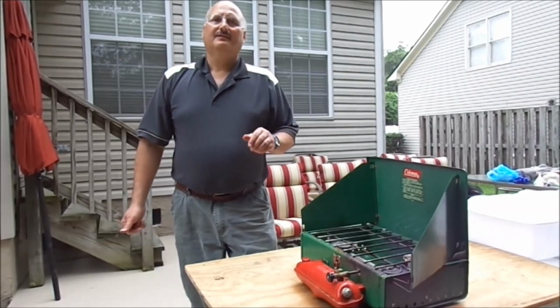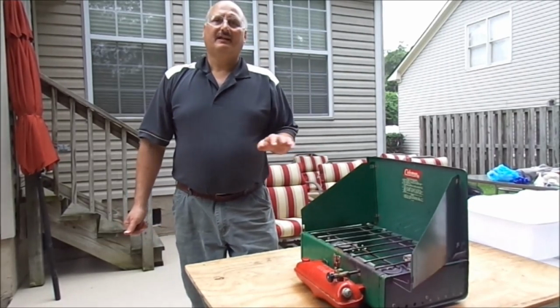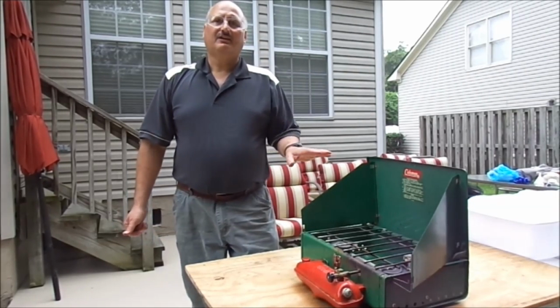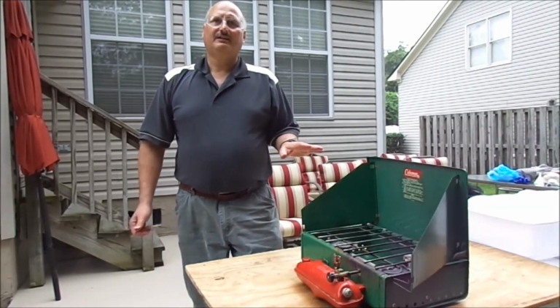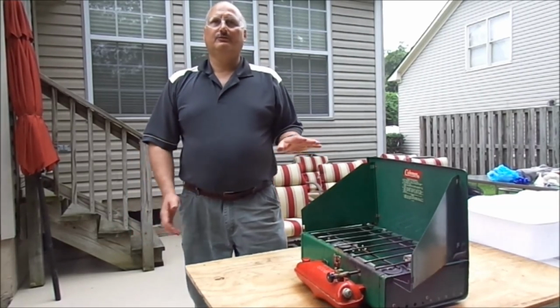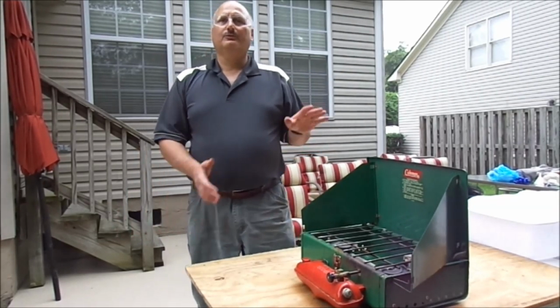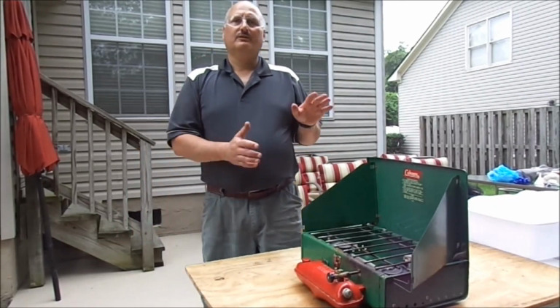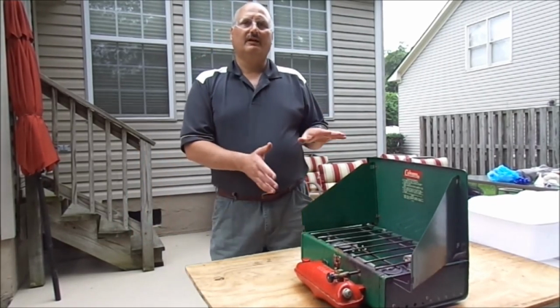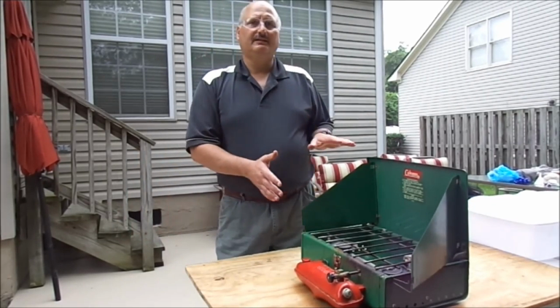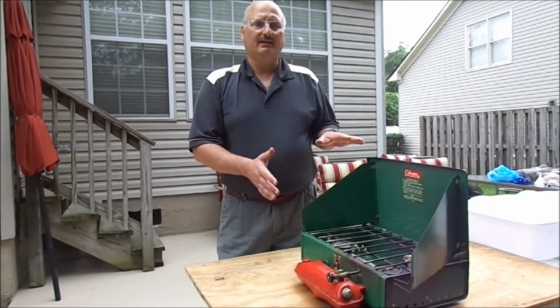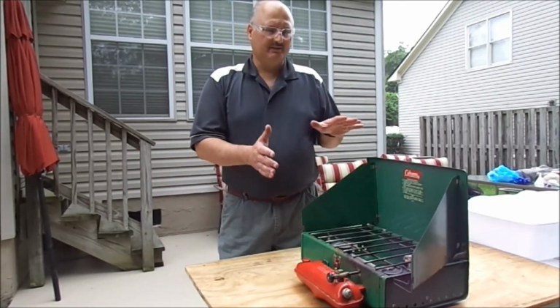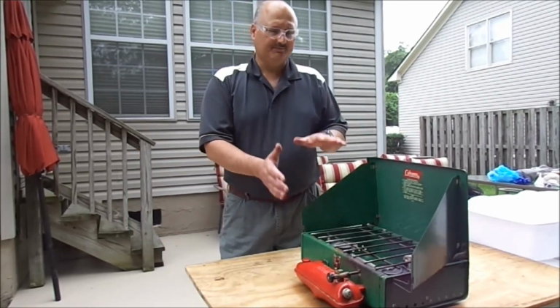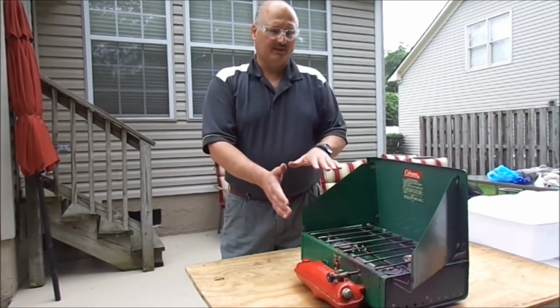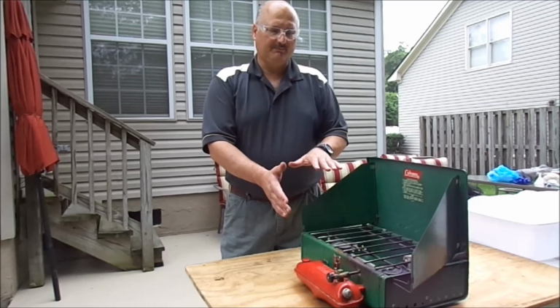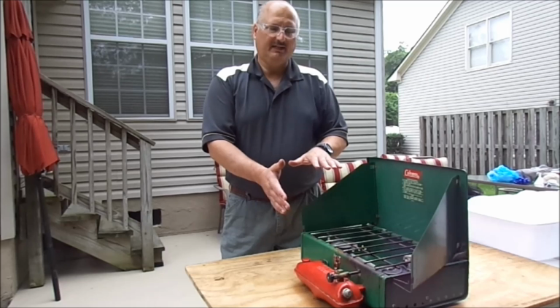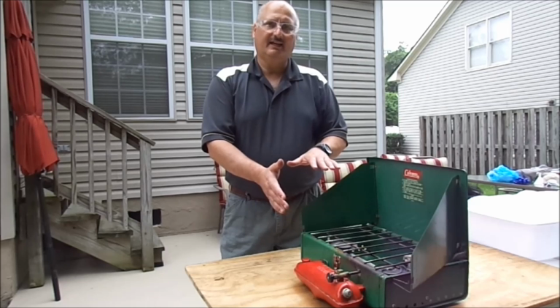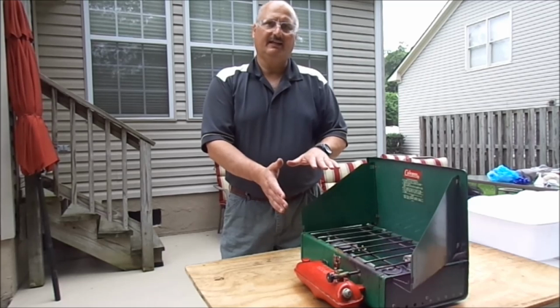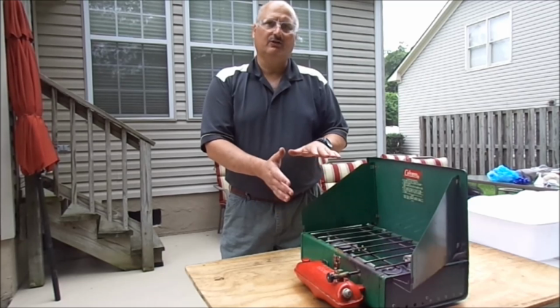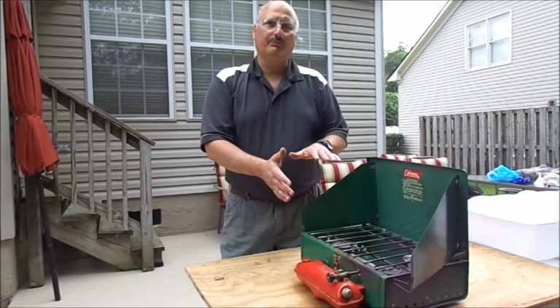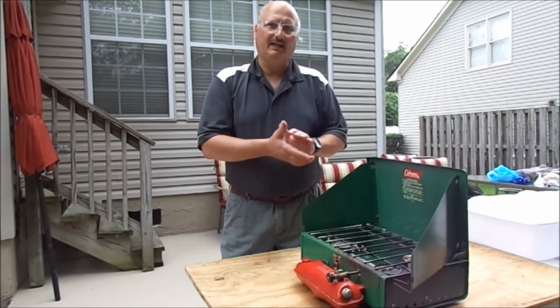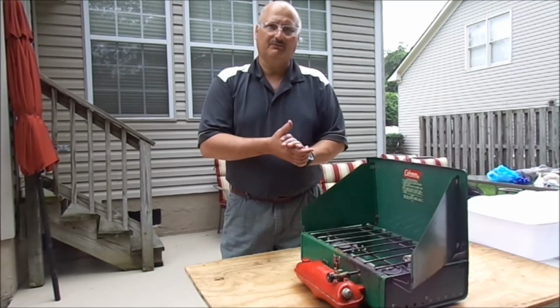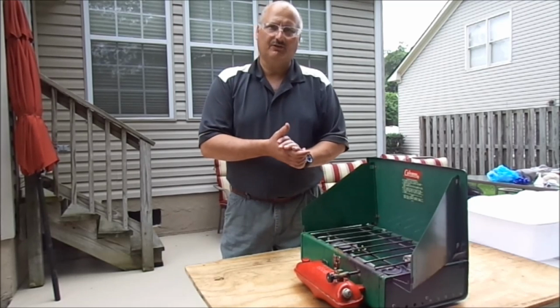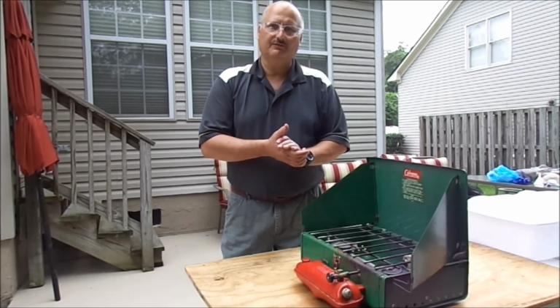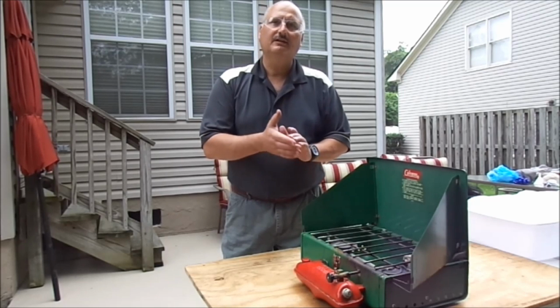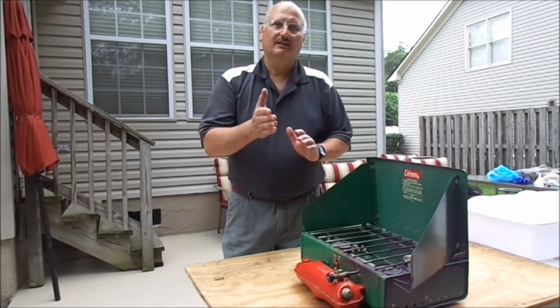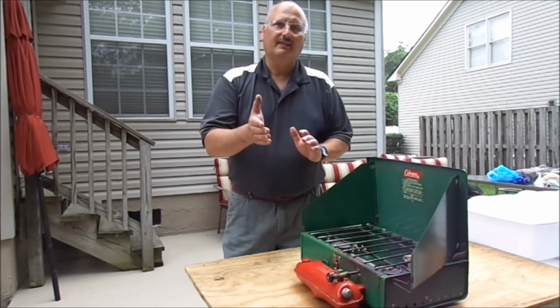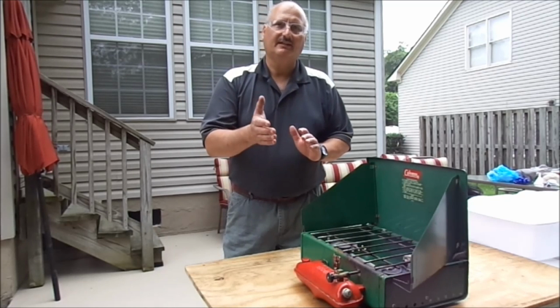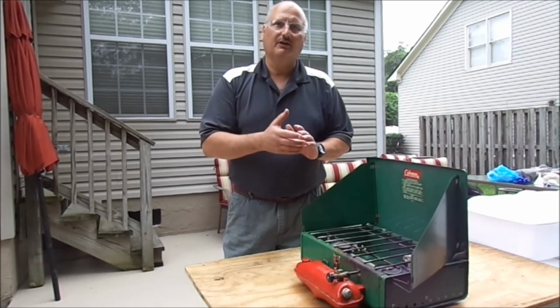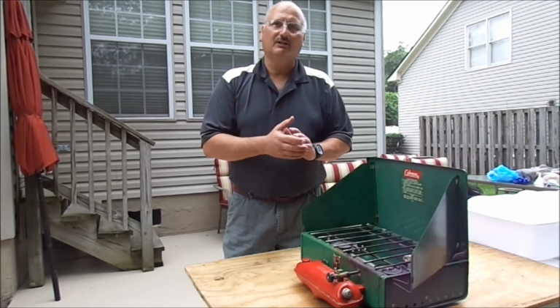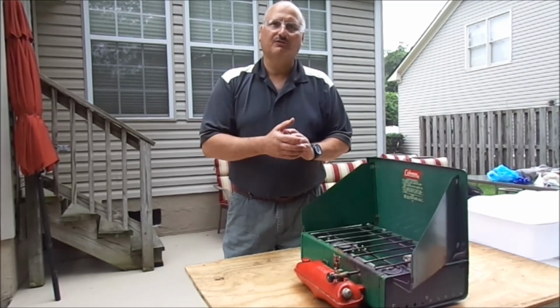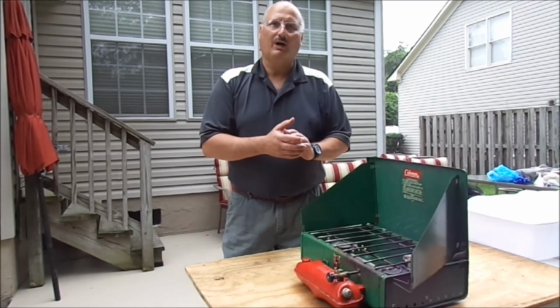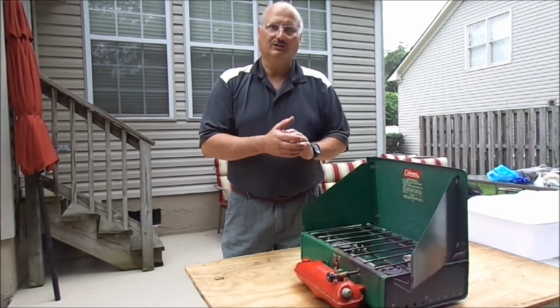That's how you light and maintain a Coleman camp stove. Thank you very much for watching.